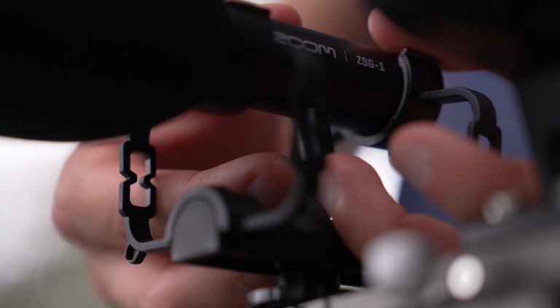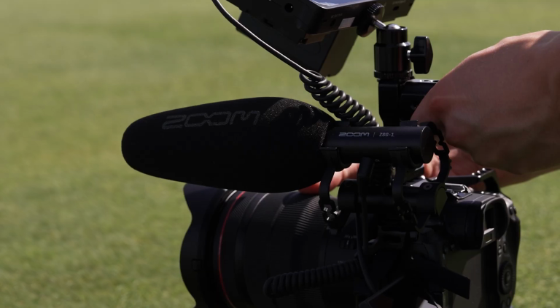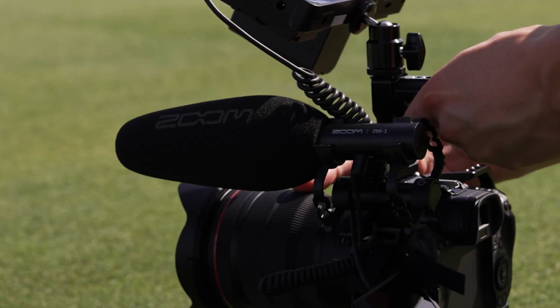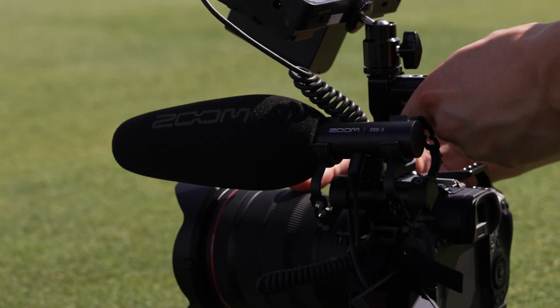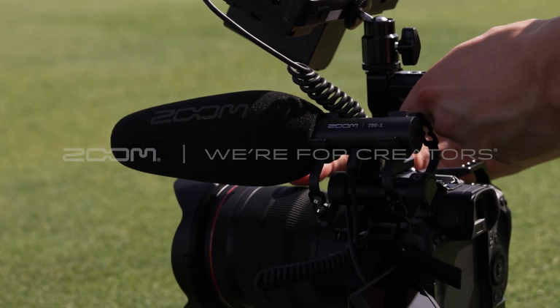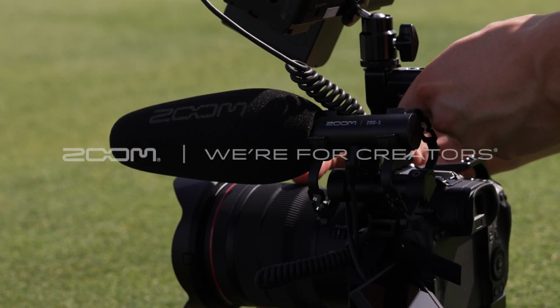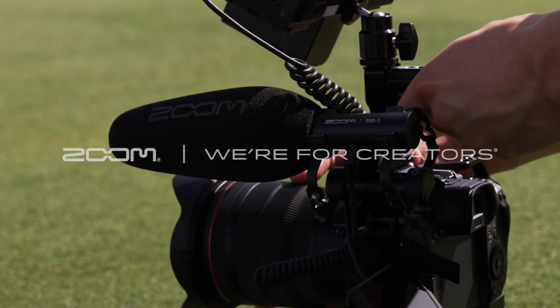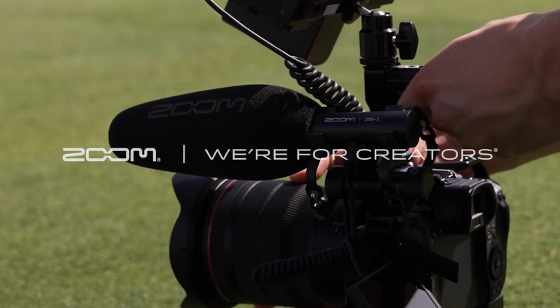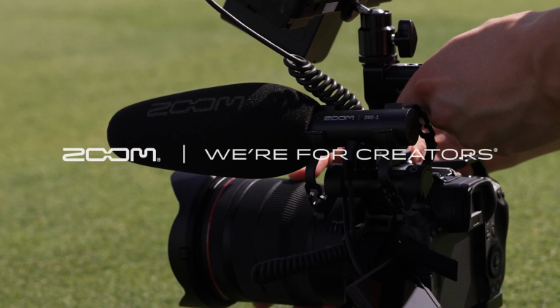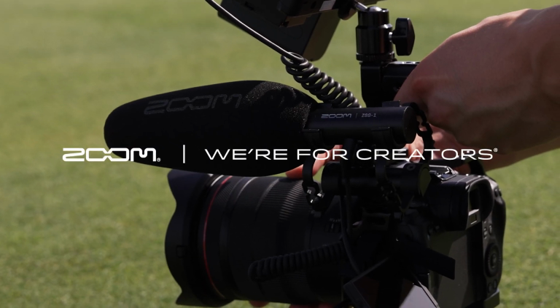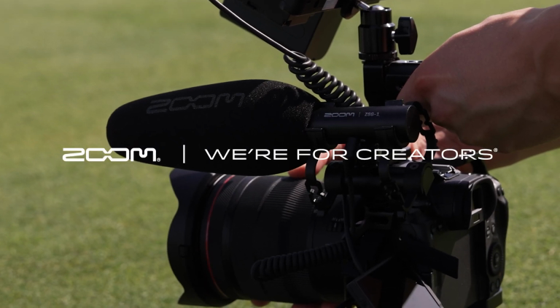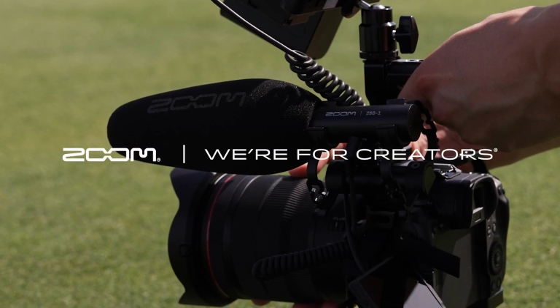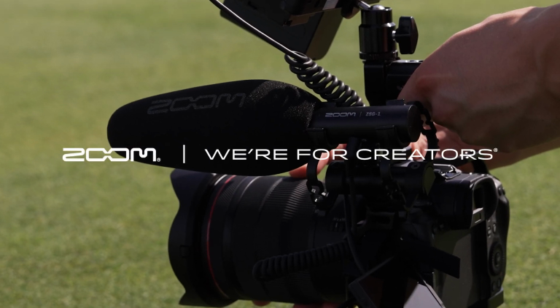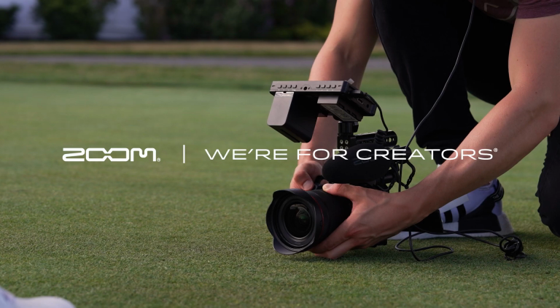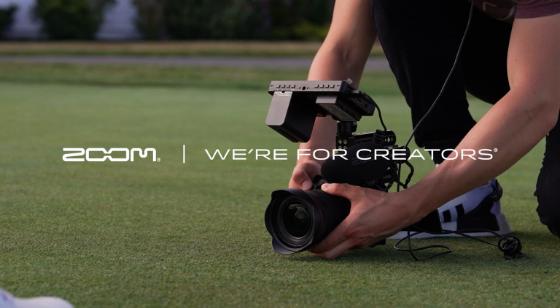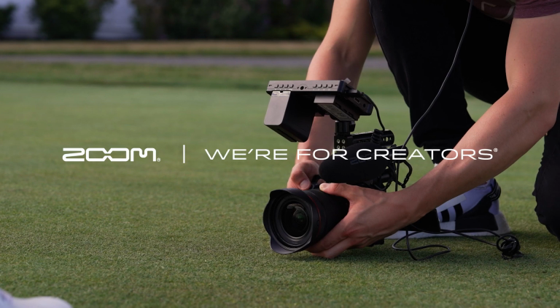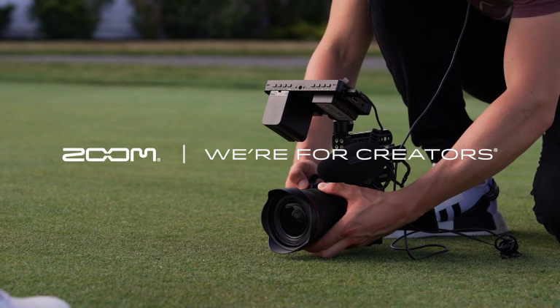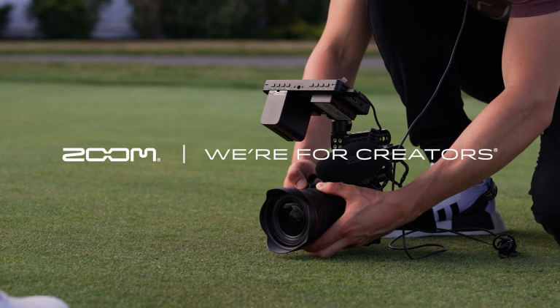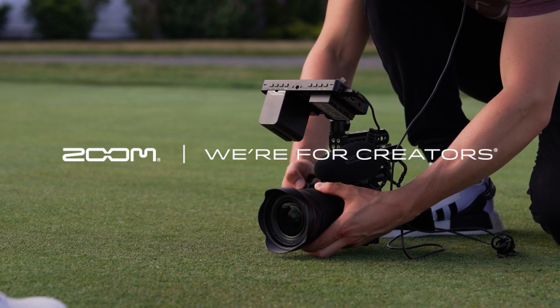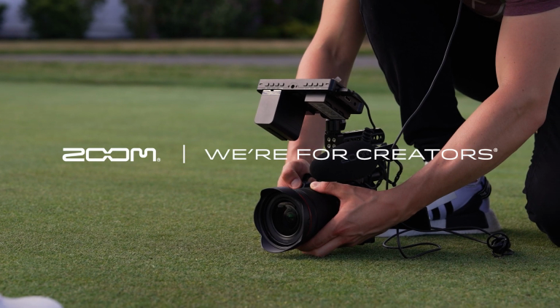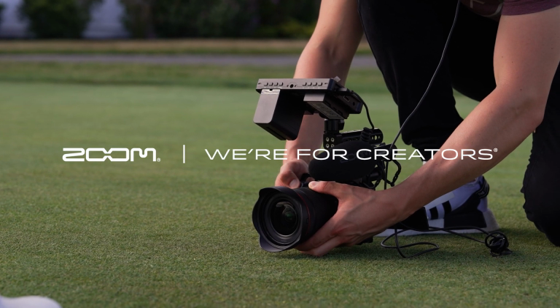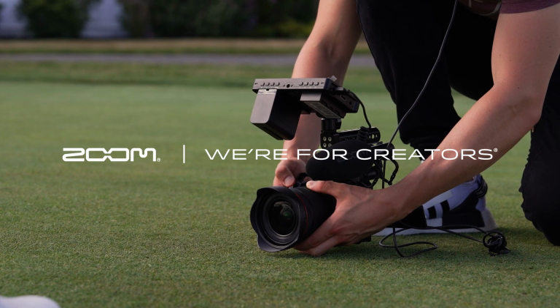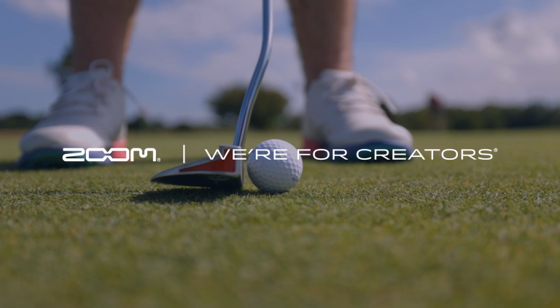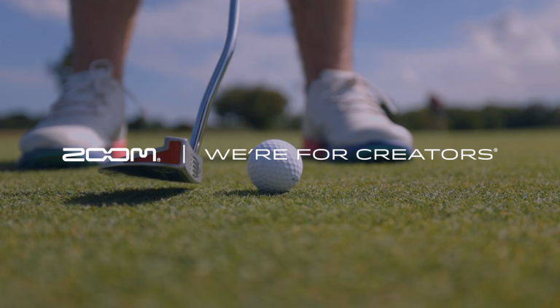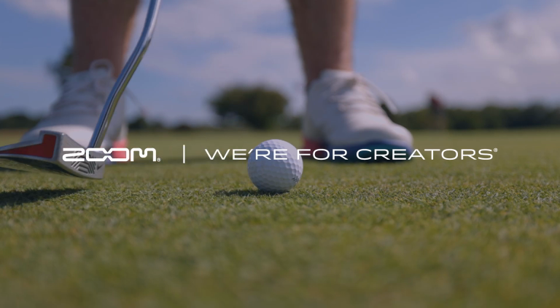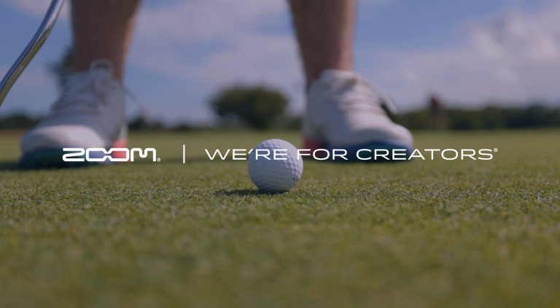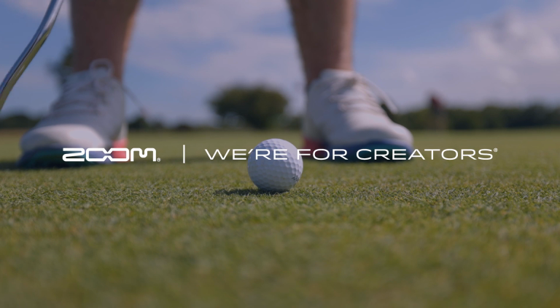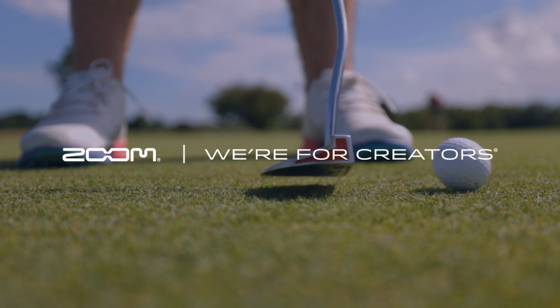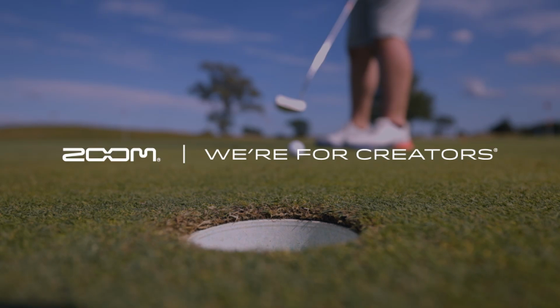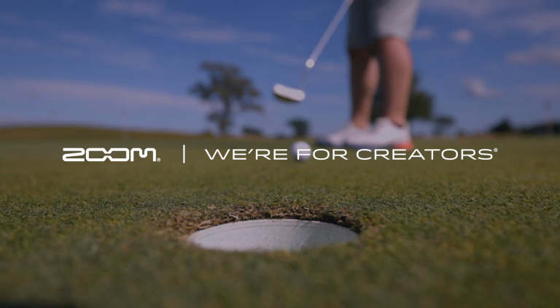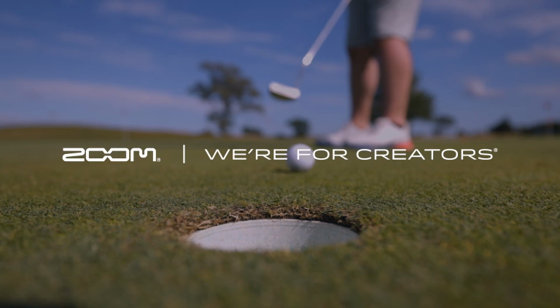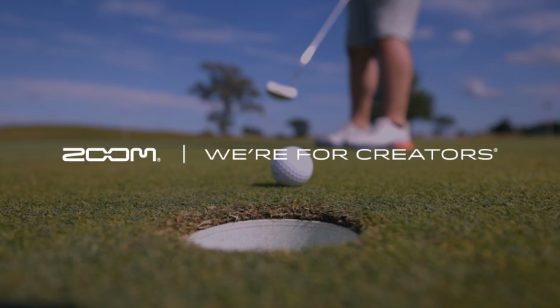For more information about the ZSG-1, check out the other videos on our YouTube channel and visit our website, zoomcorp.com.